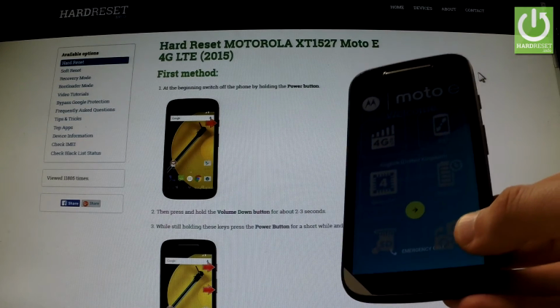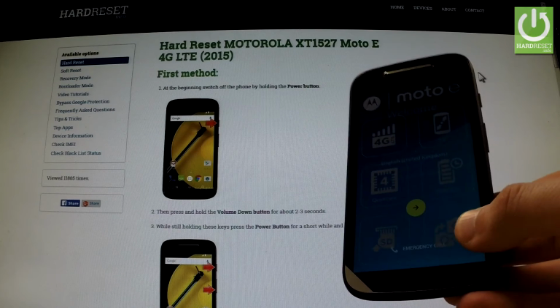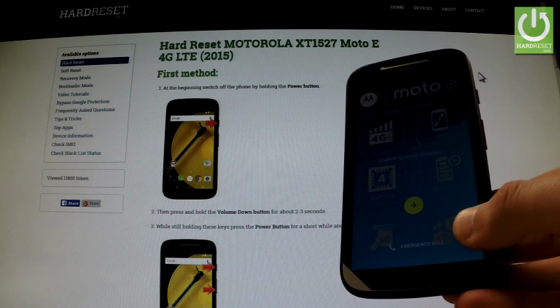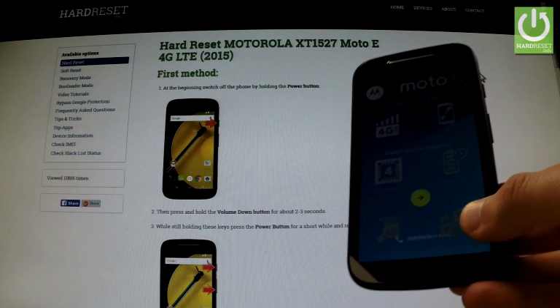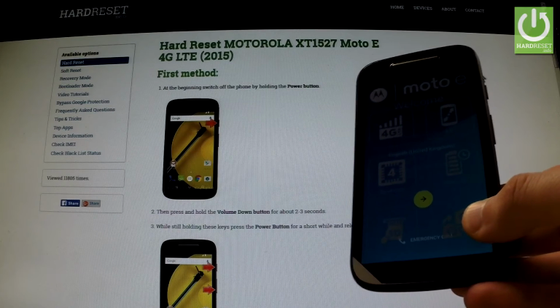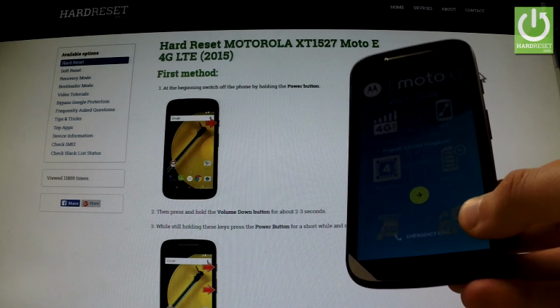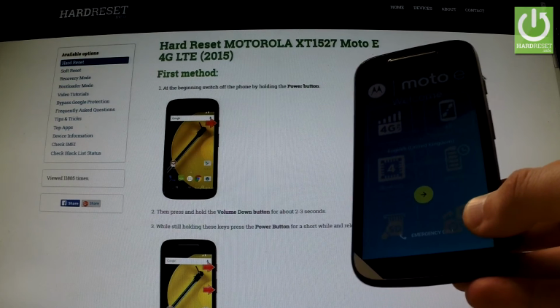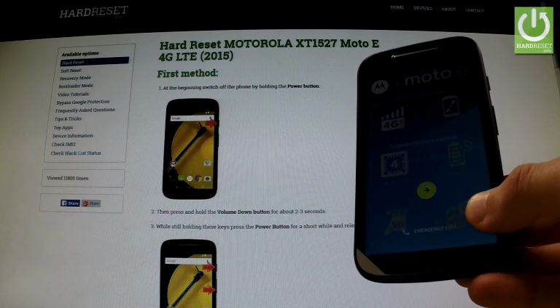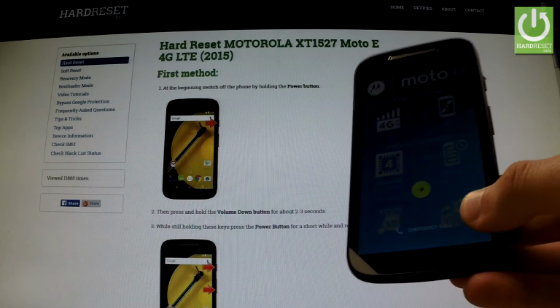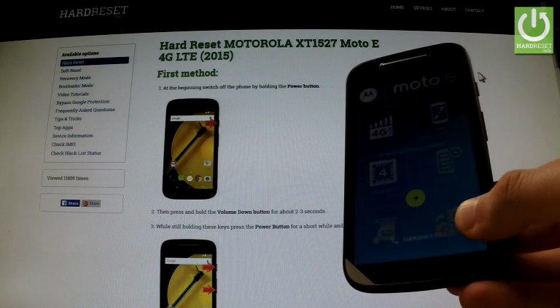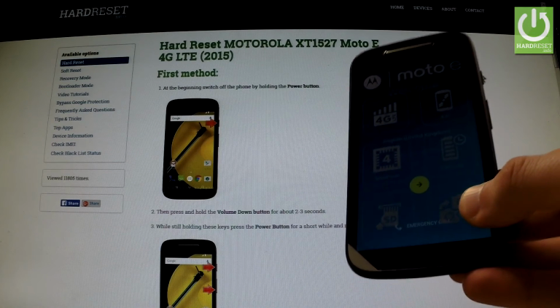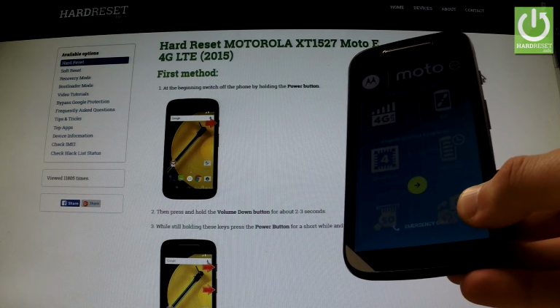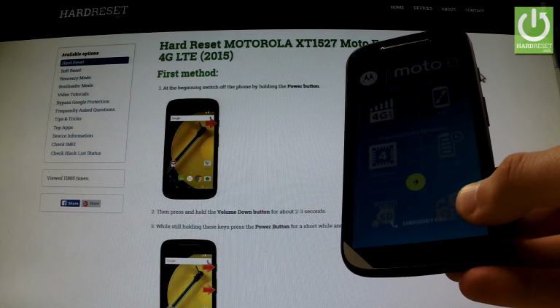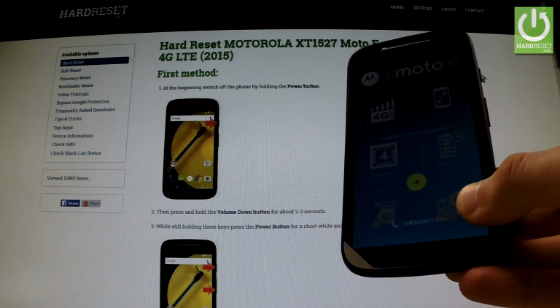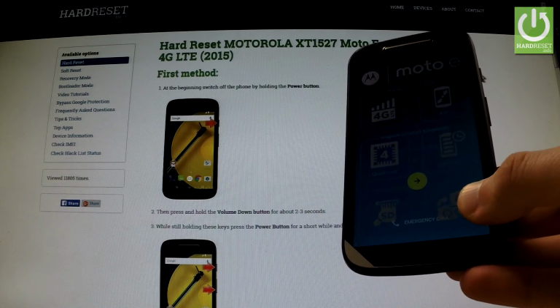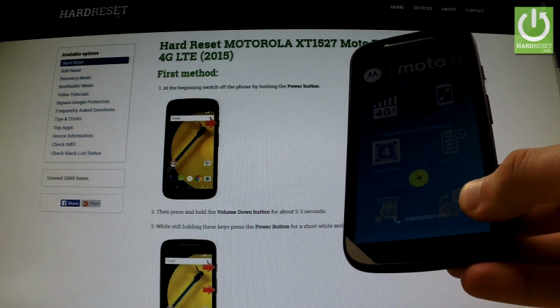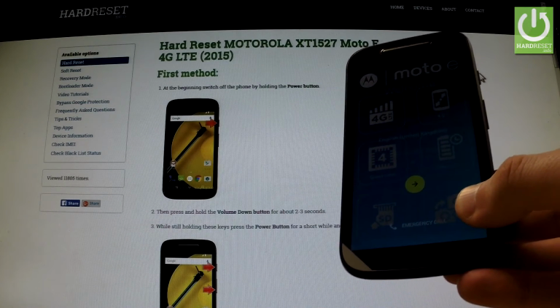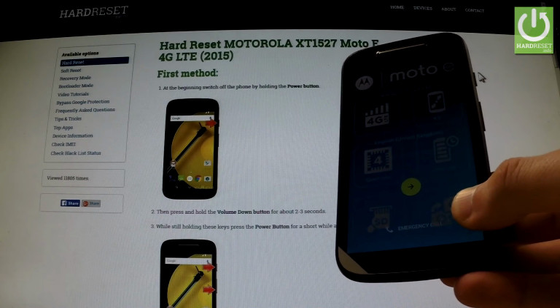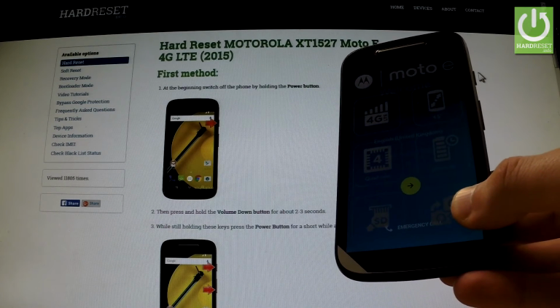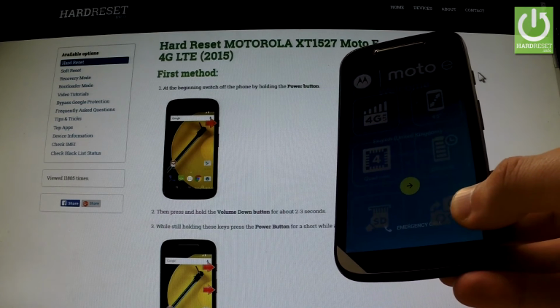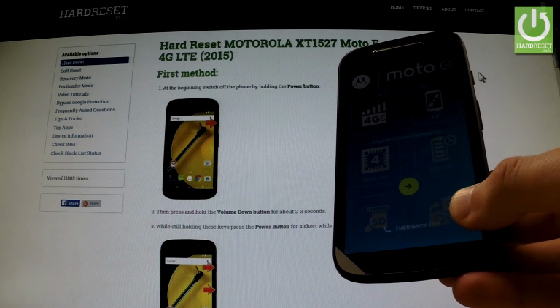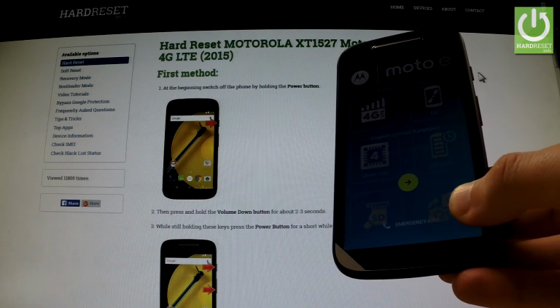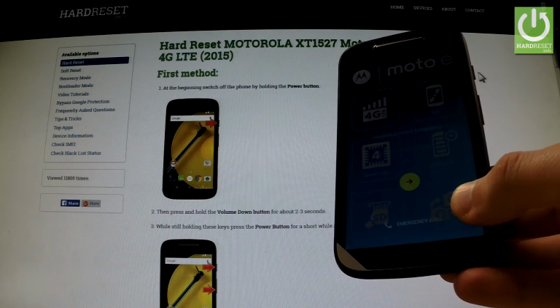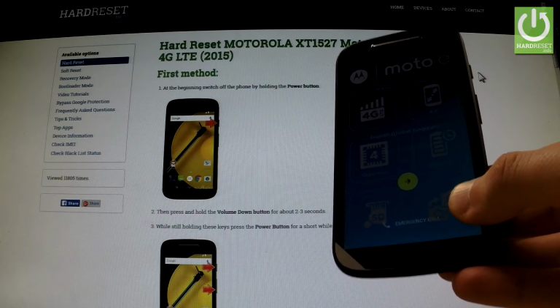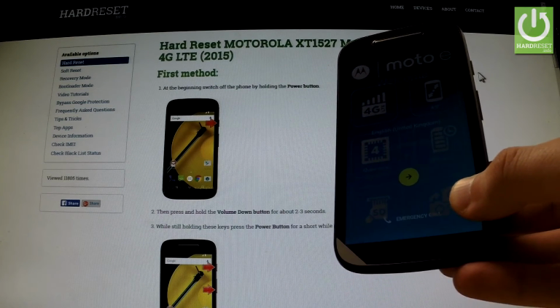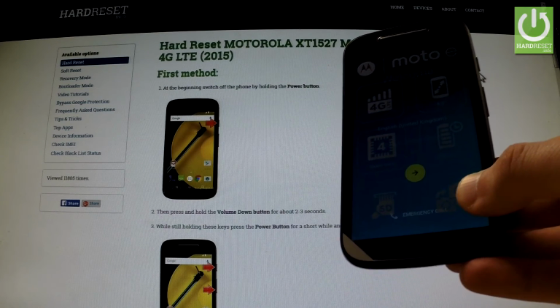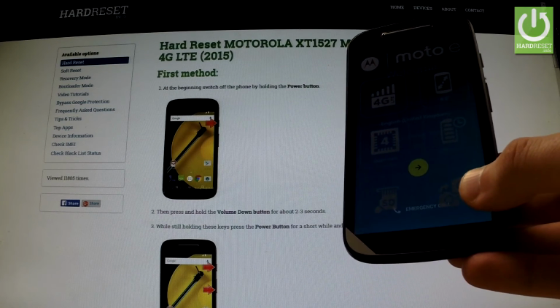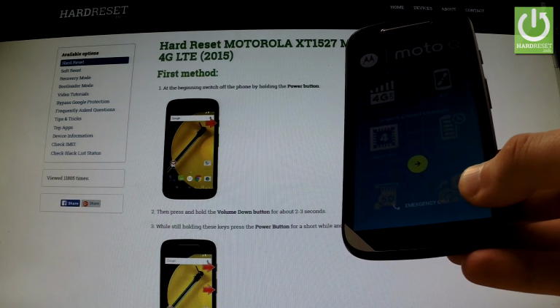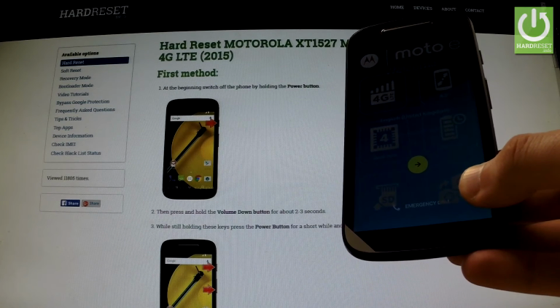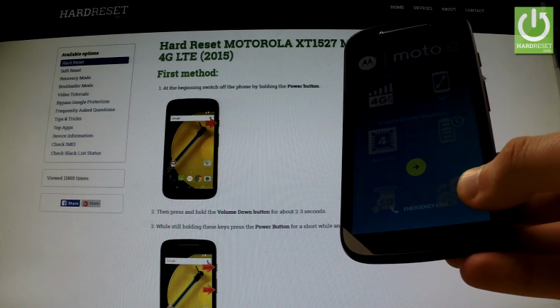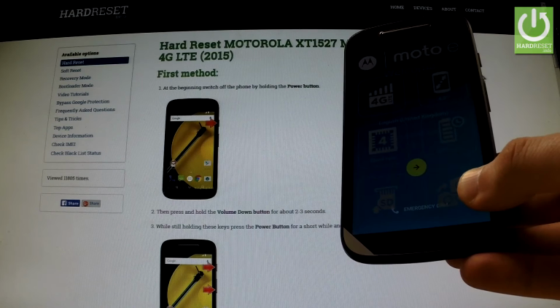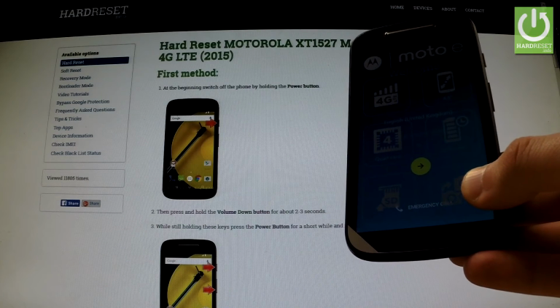Well done, the welcome panel just pops up and as you can see you can start to easily activate your device.